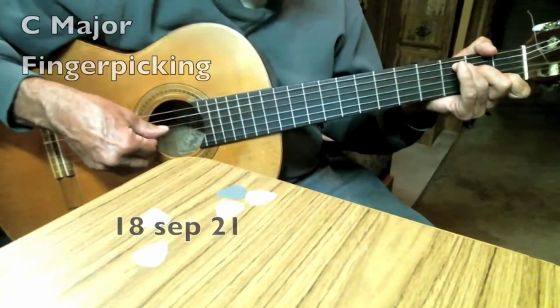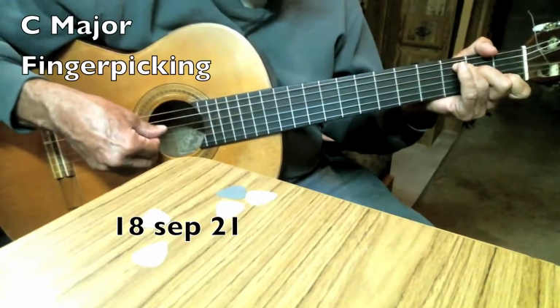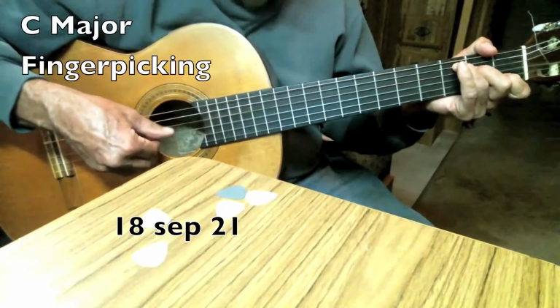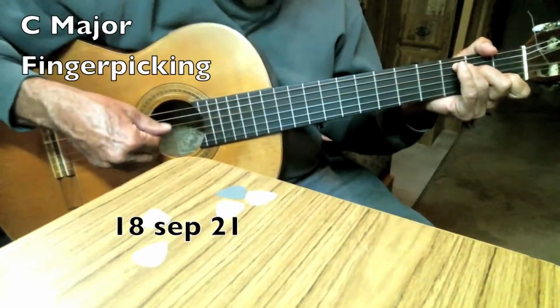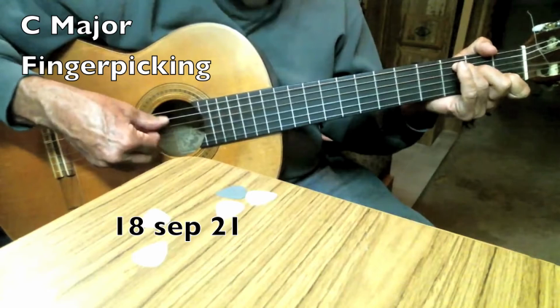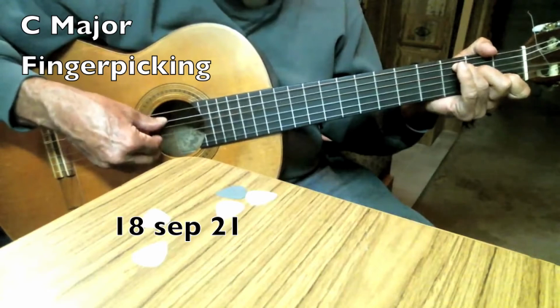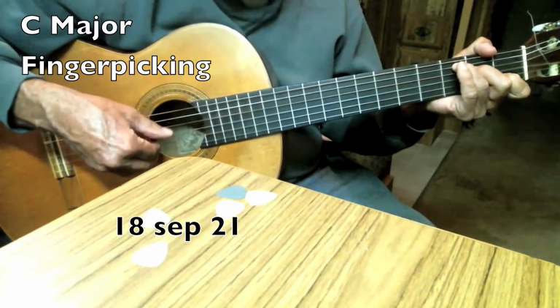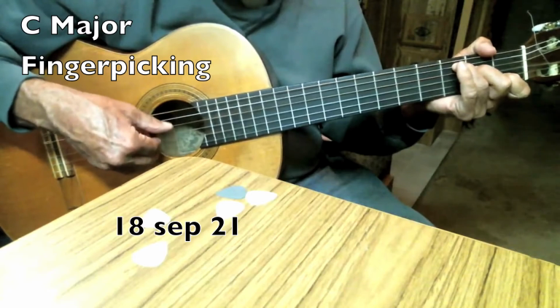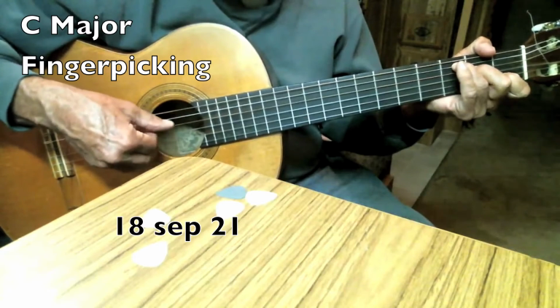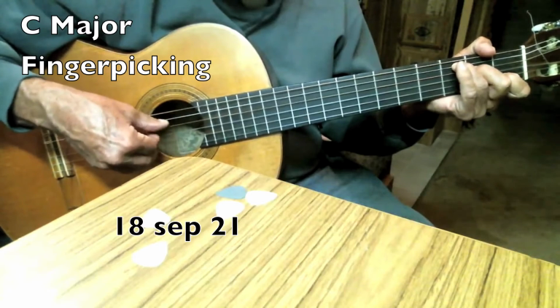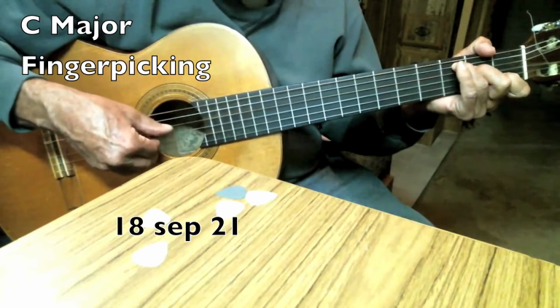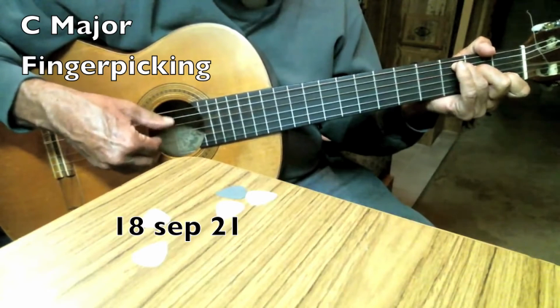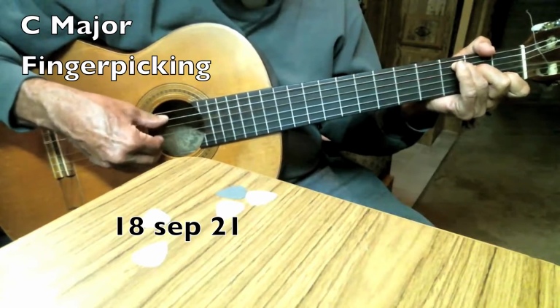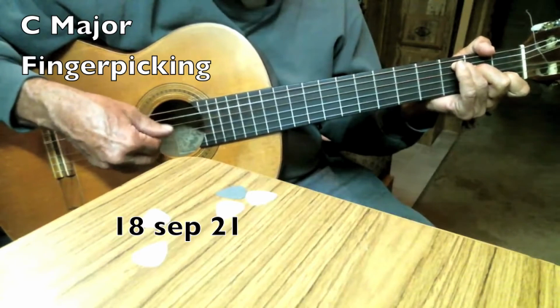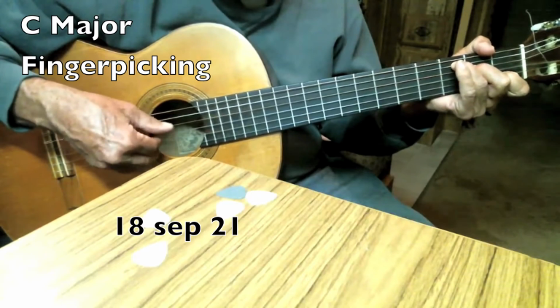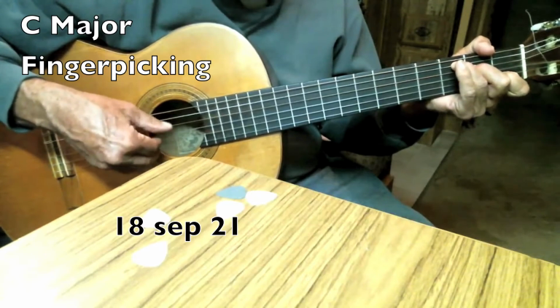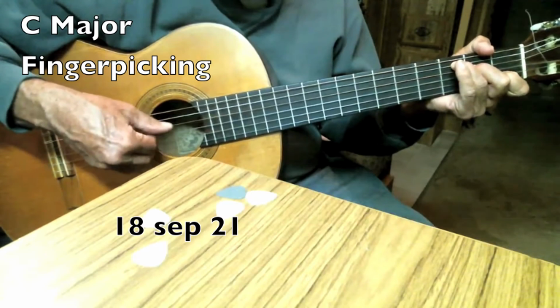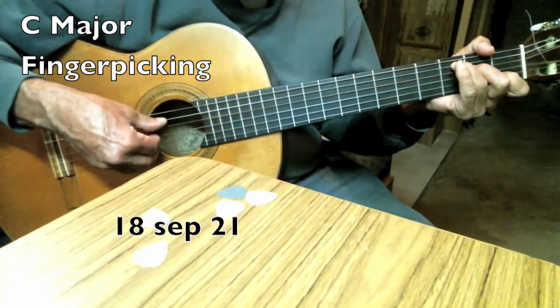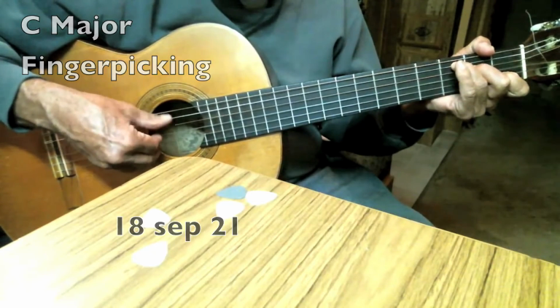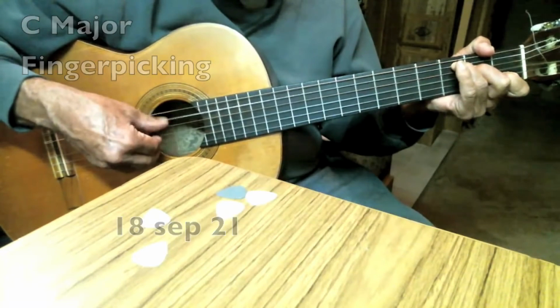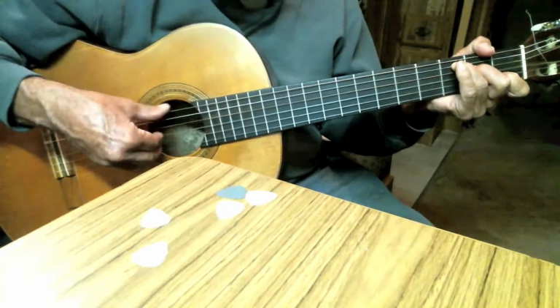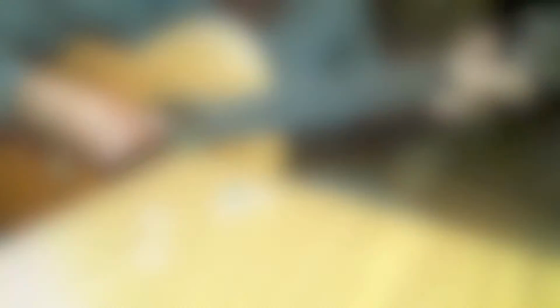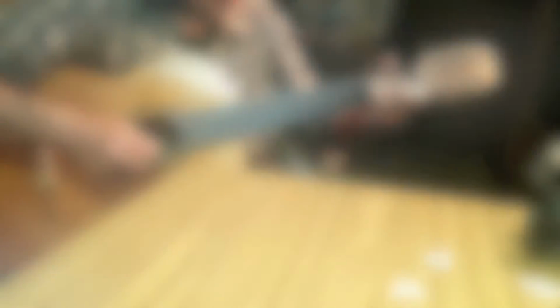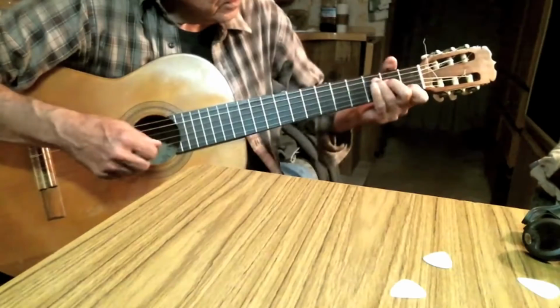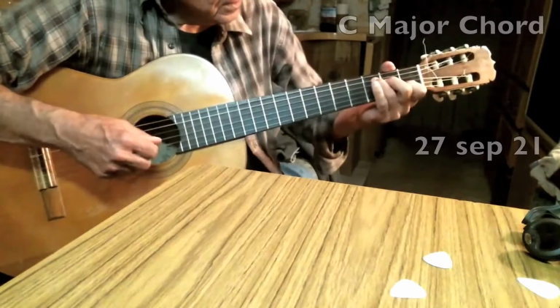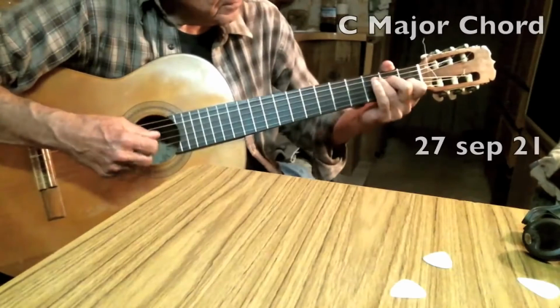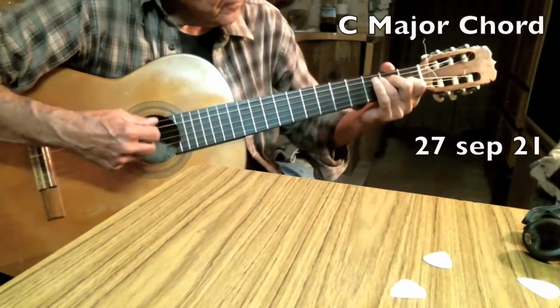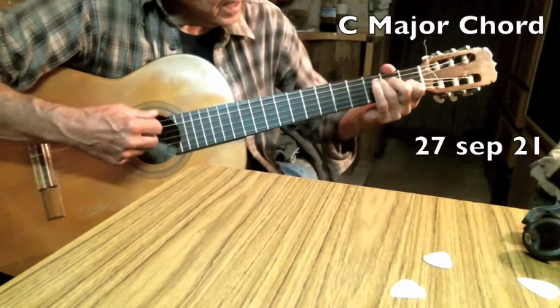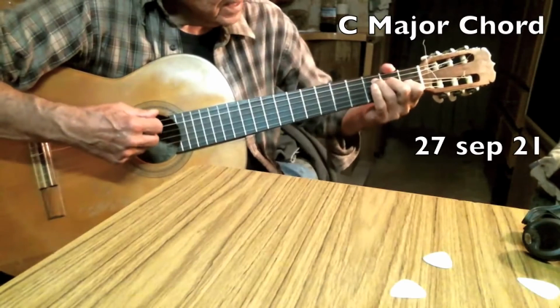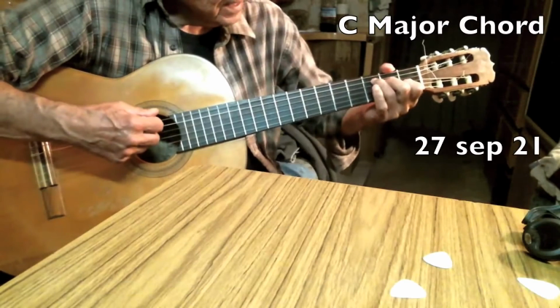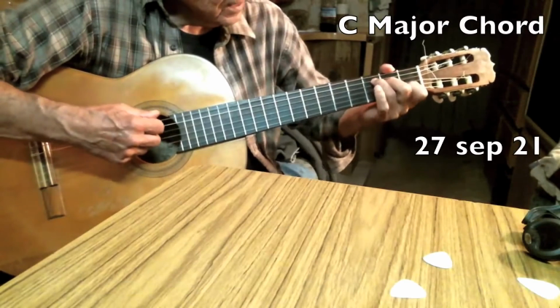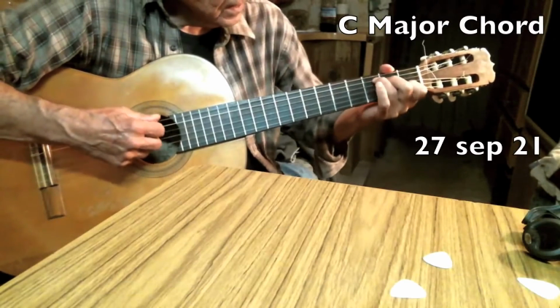This is the guitar I got. I got to play this one. I don't seem to find it anywhere.